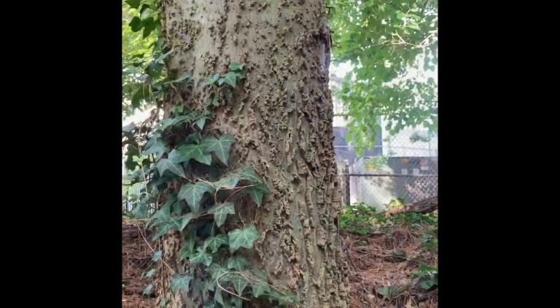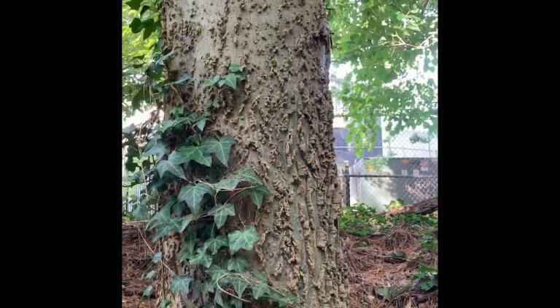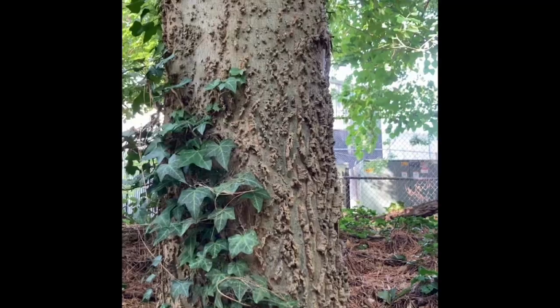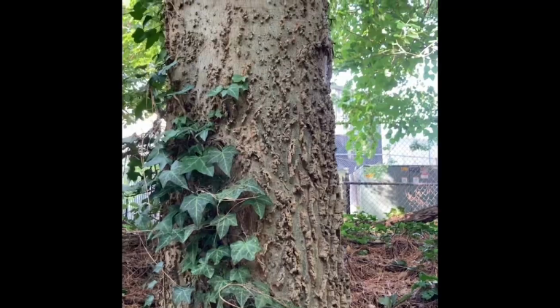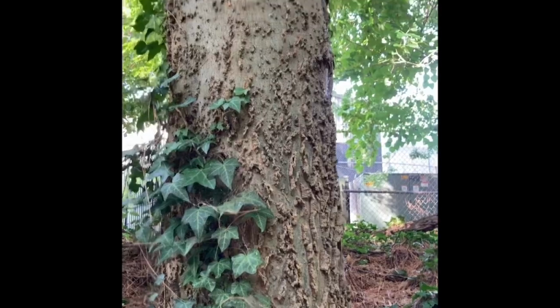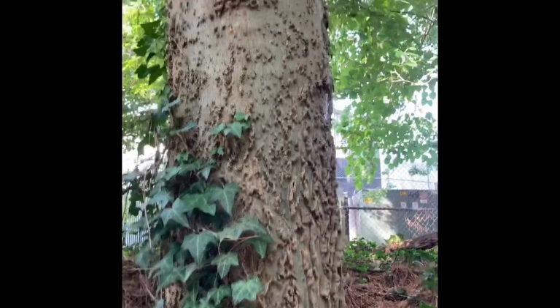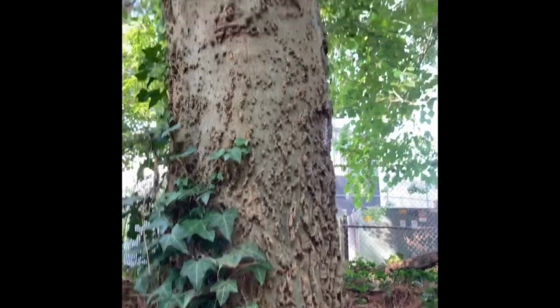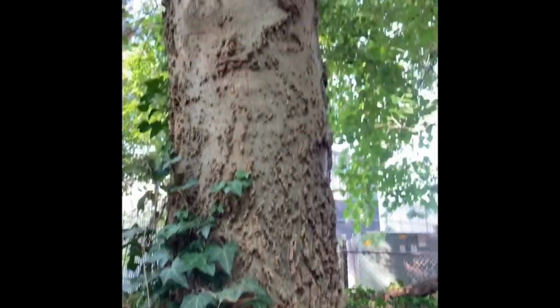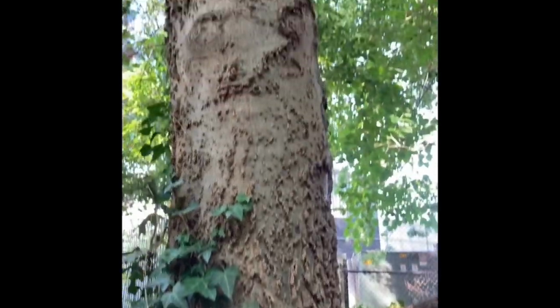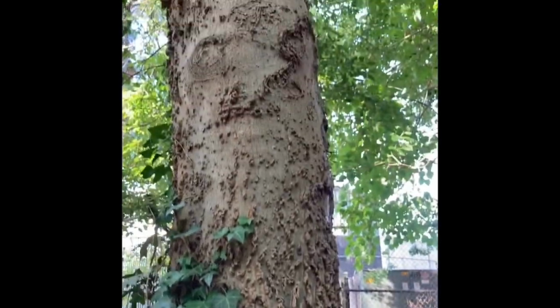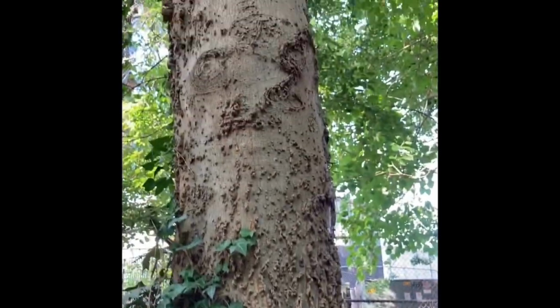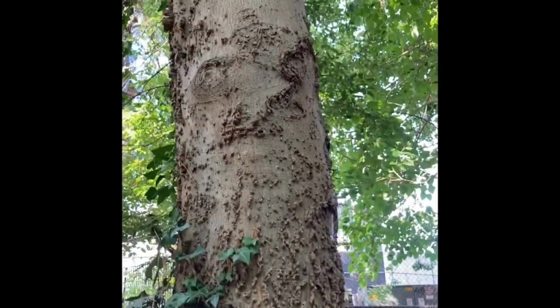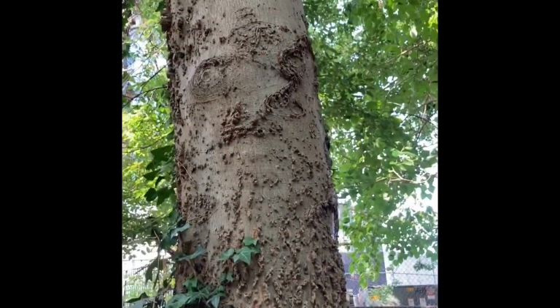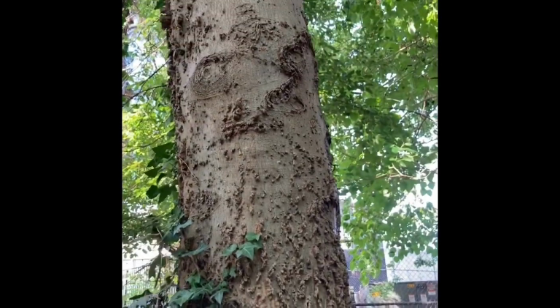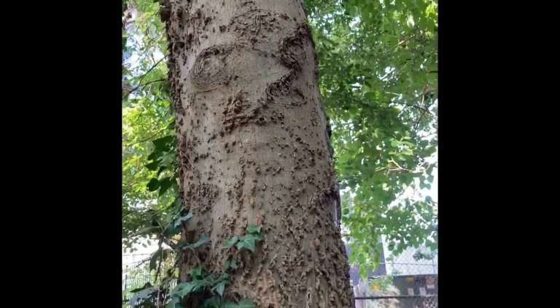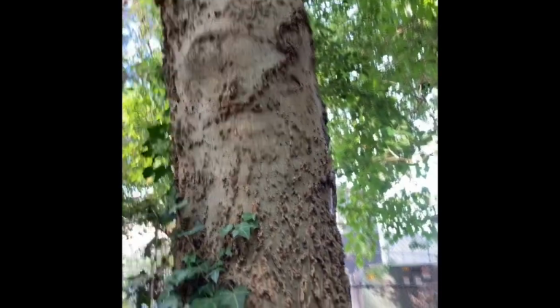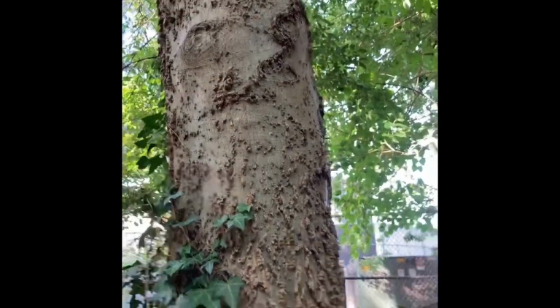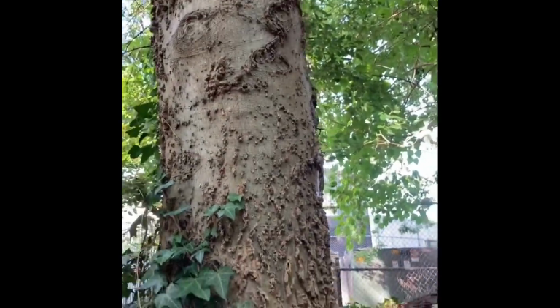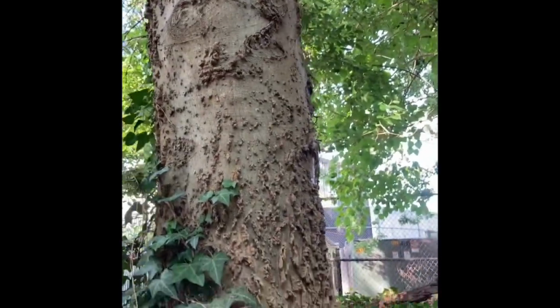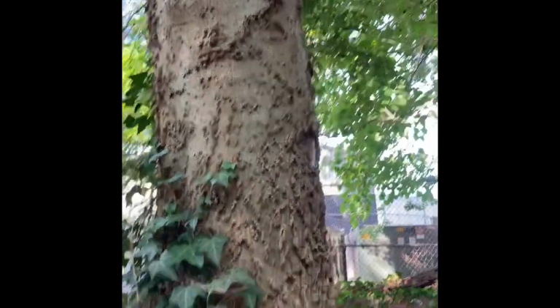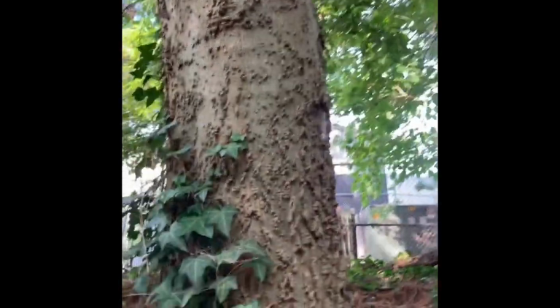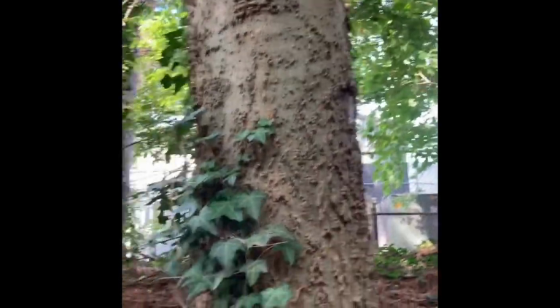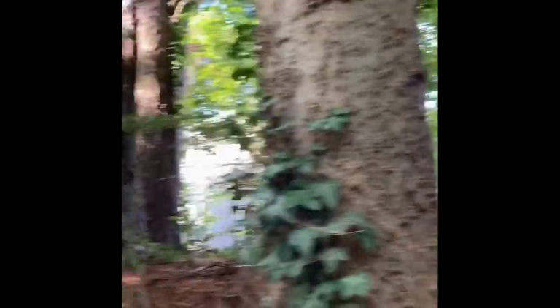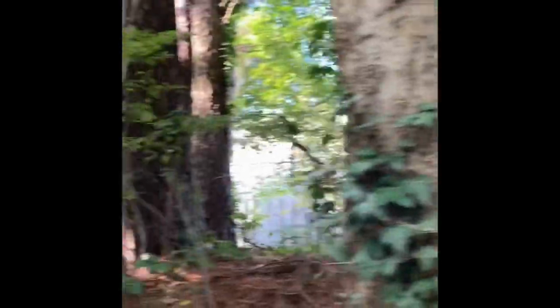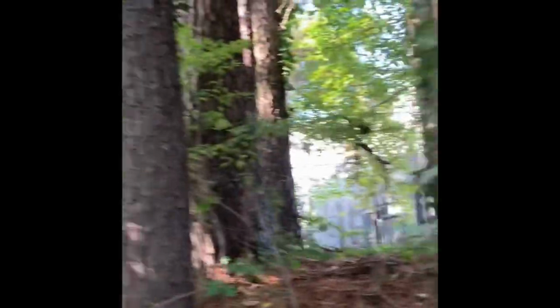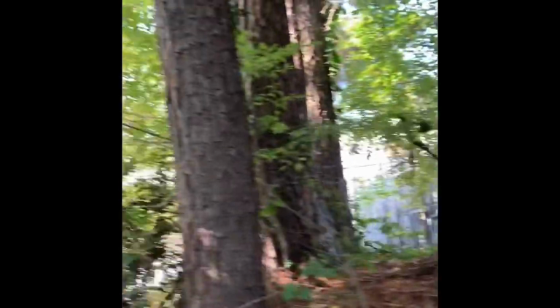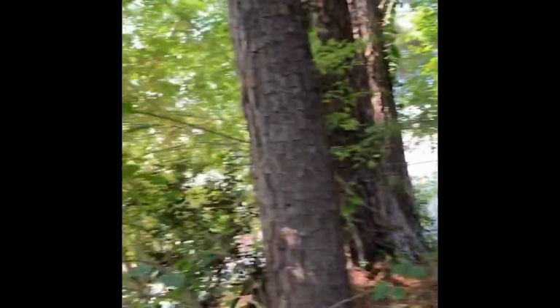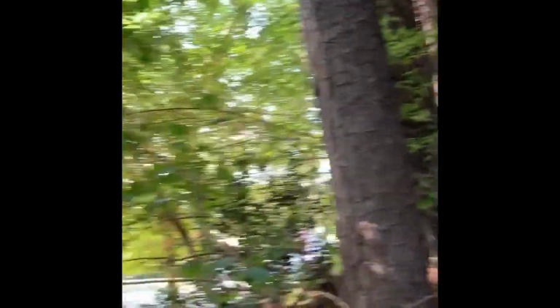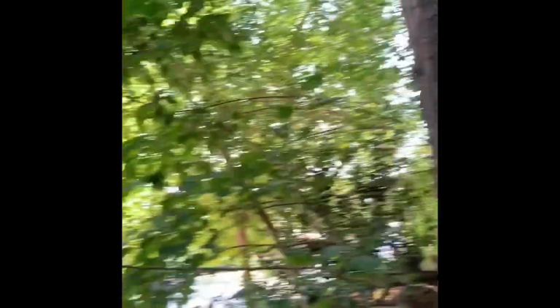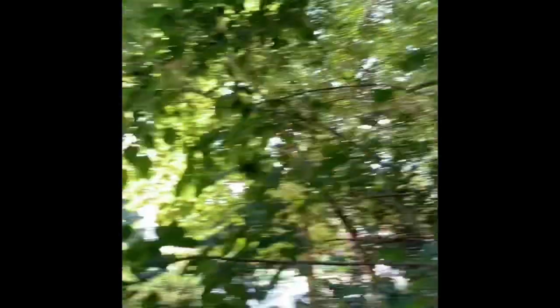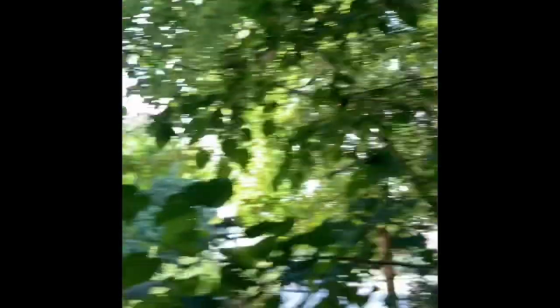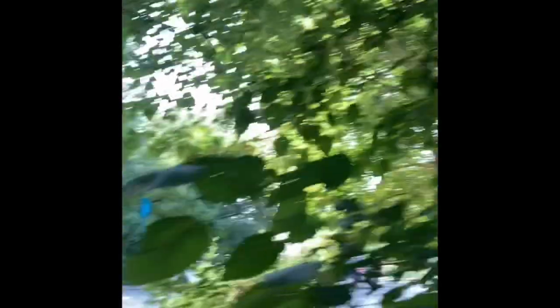The specific epithet laevigata means smooth, and that's referring to its leaves. We'll take a look at those over here.